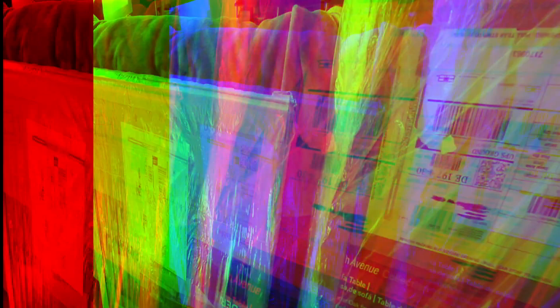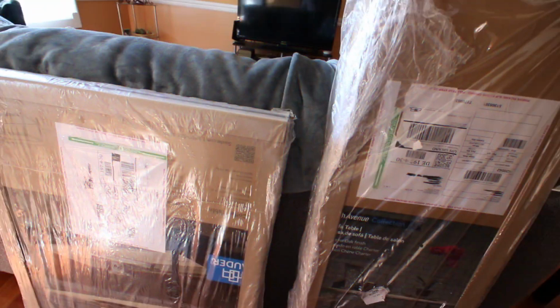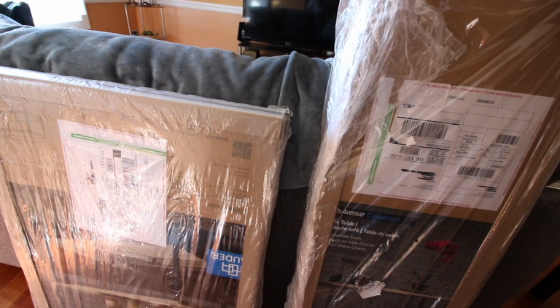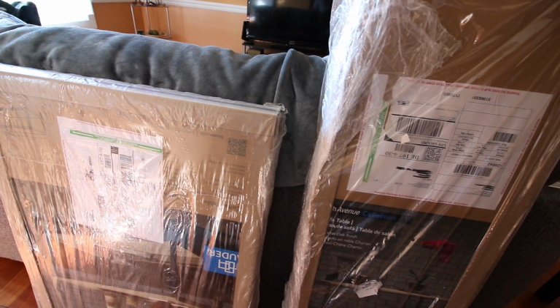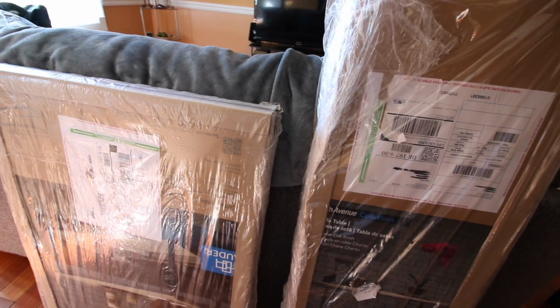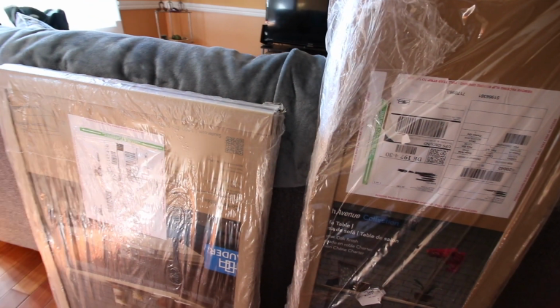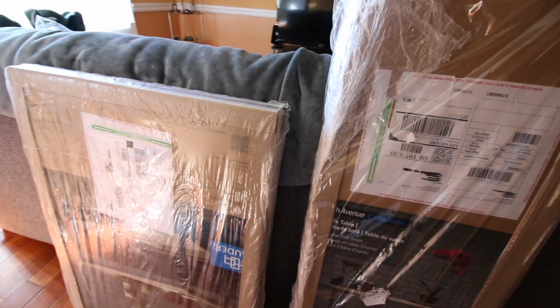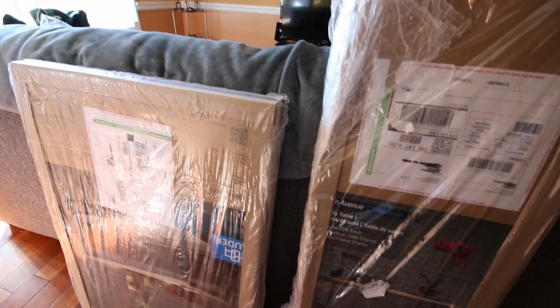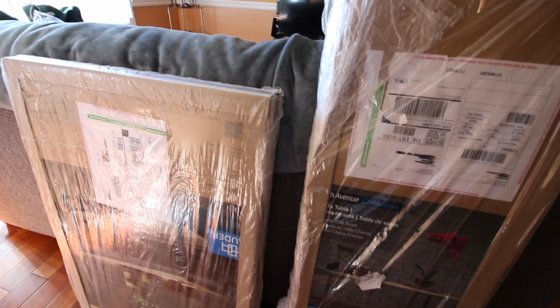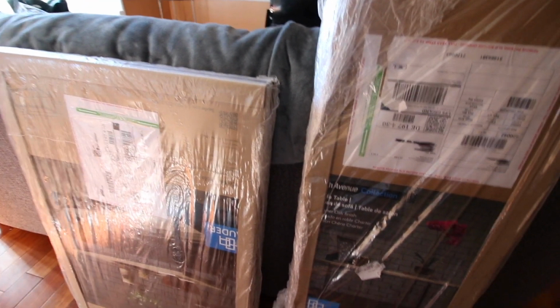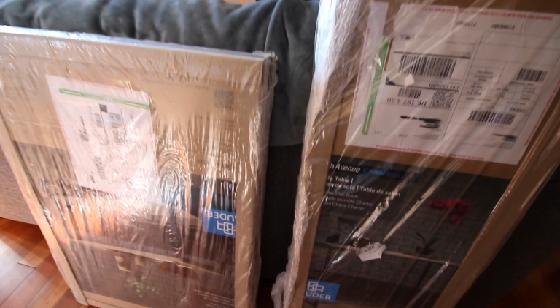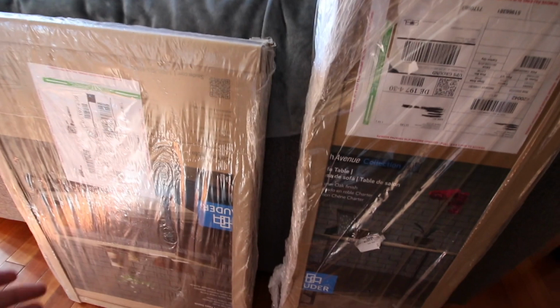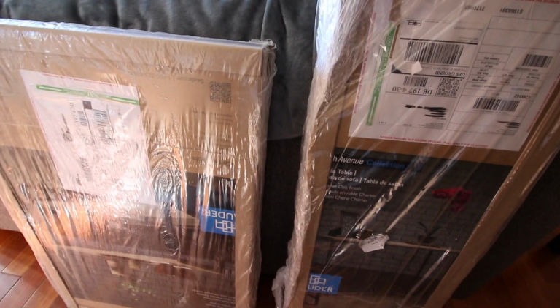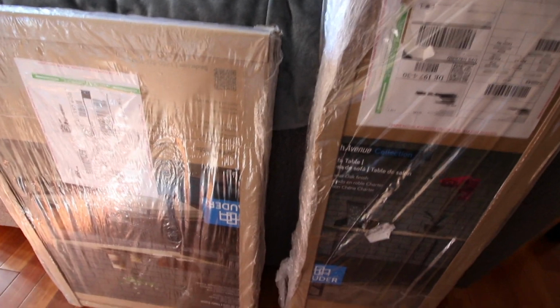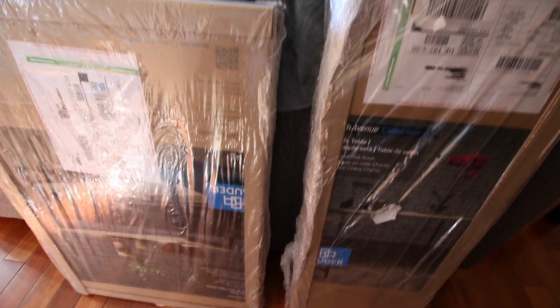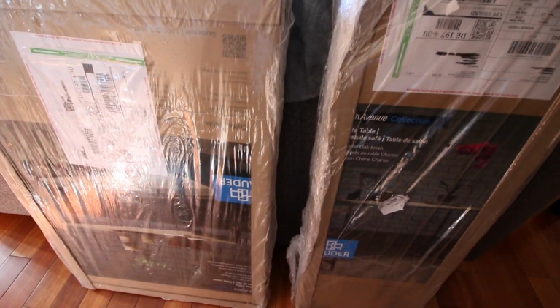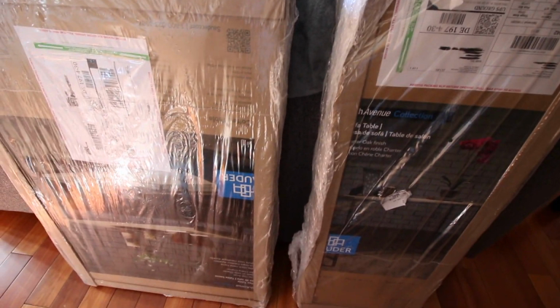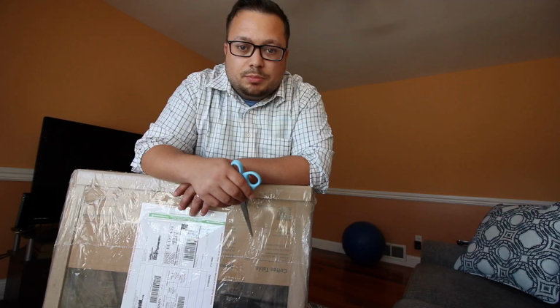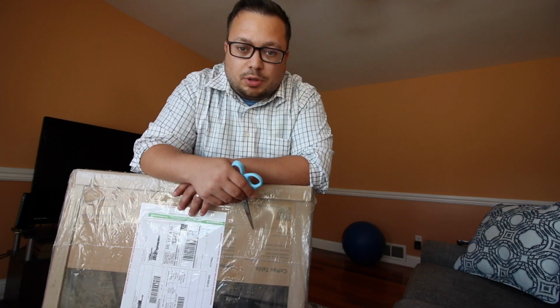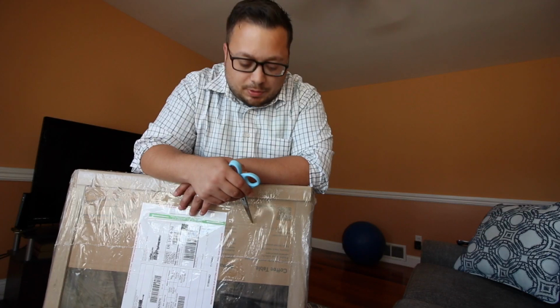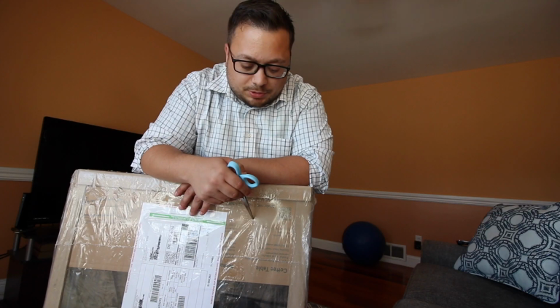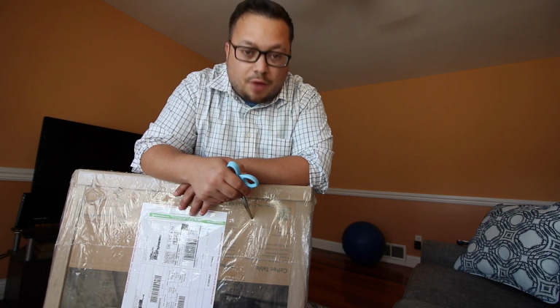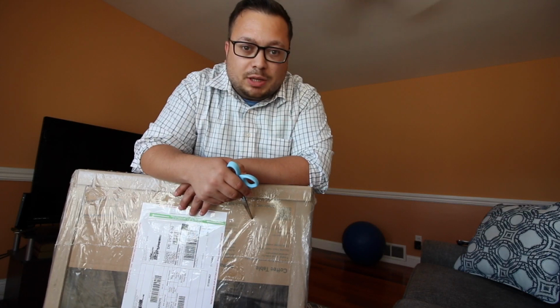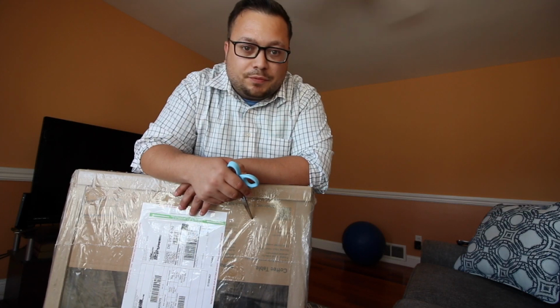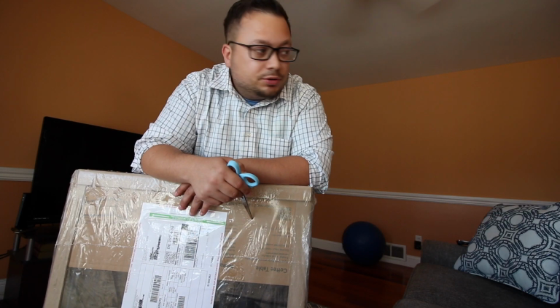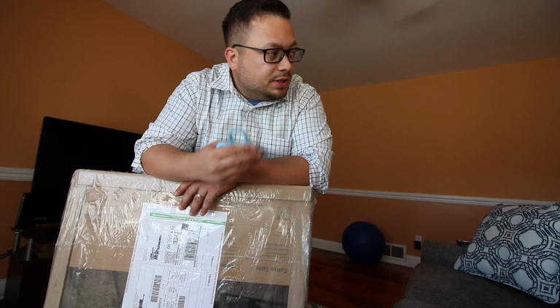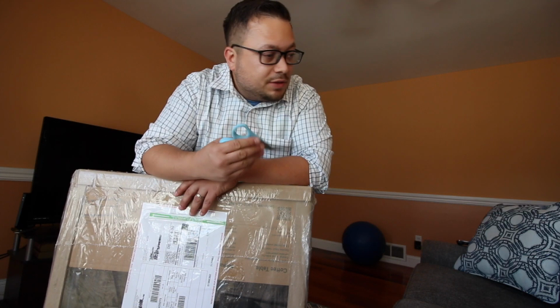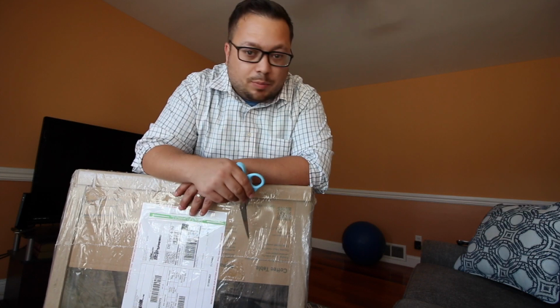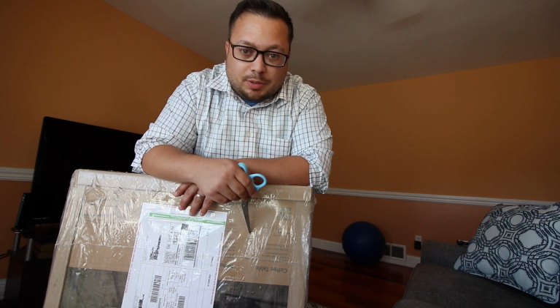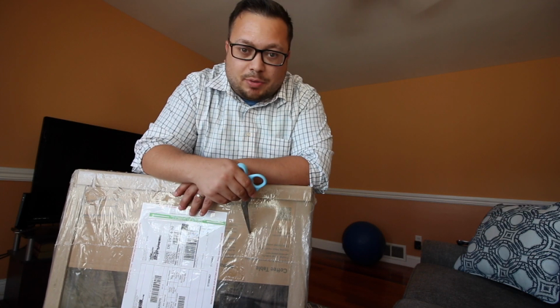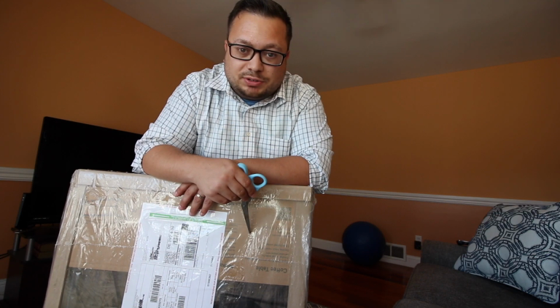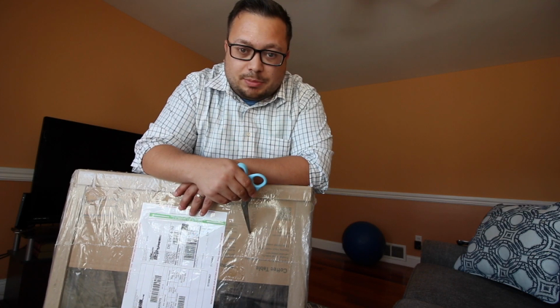We ordered online from Amazon.com, and this is how they came packaged from UPS. We start by putting up this coffee table first, then after that we'll put up that Parsons table.